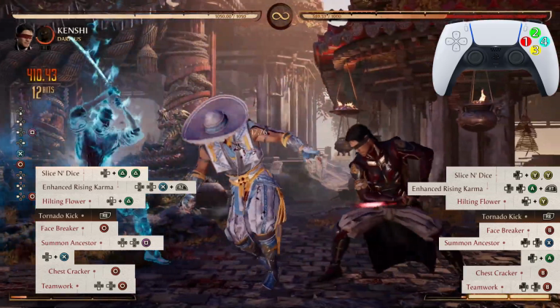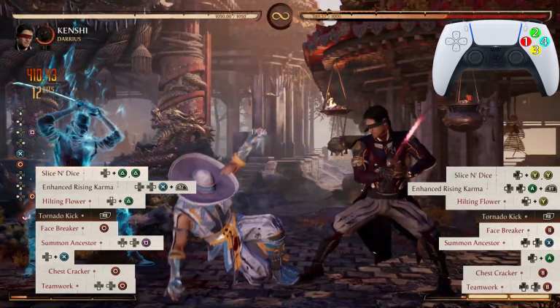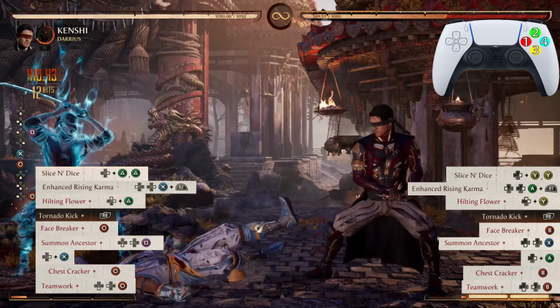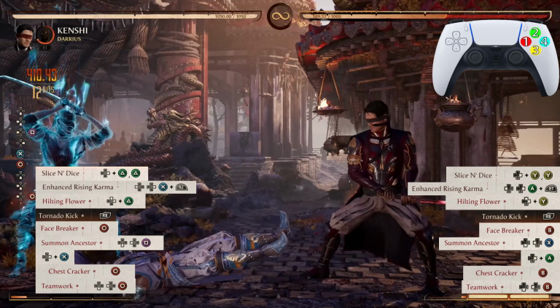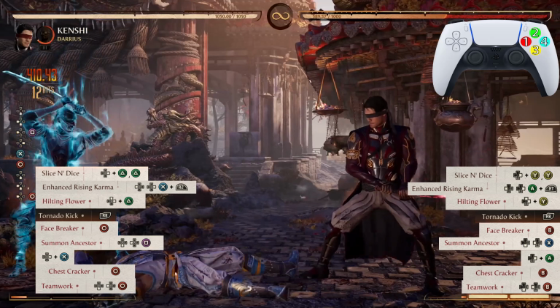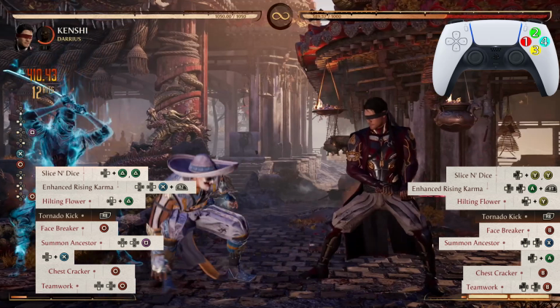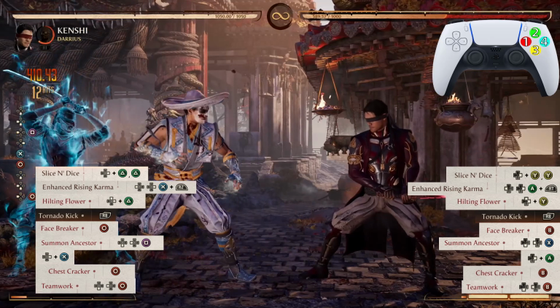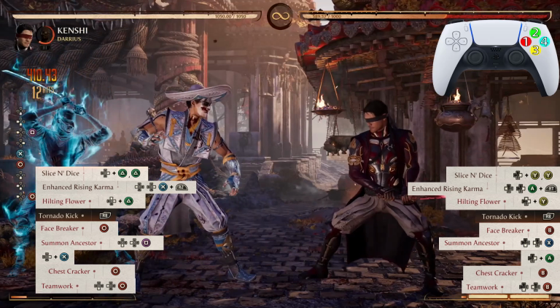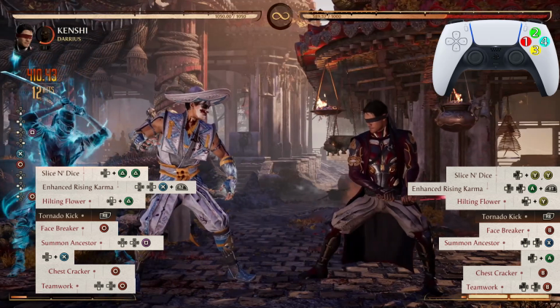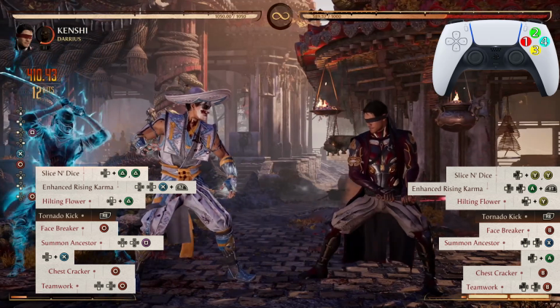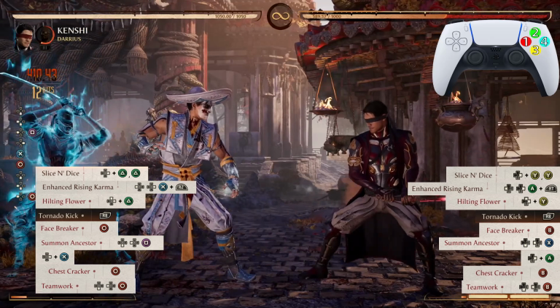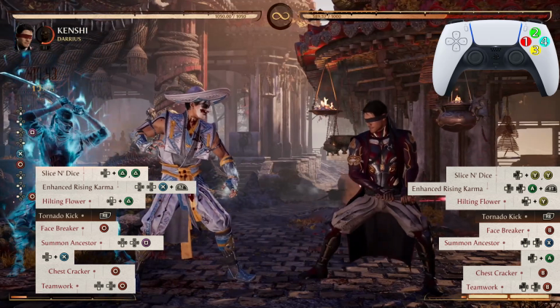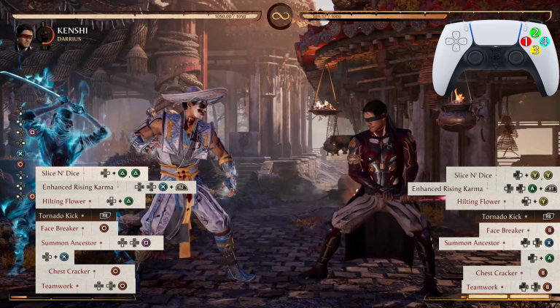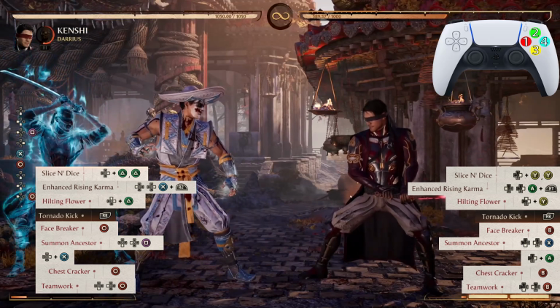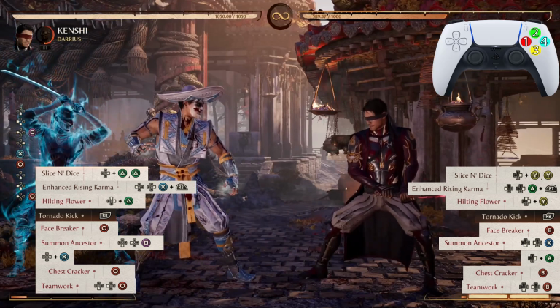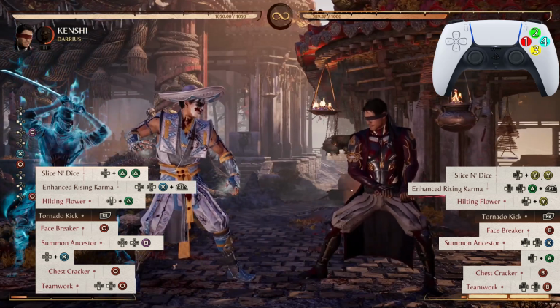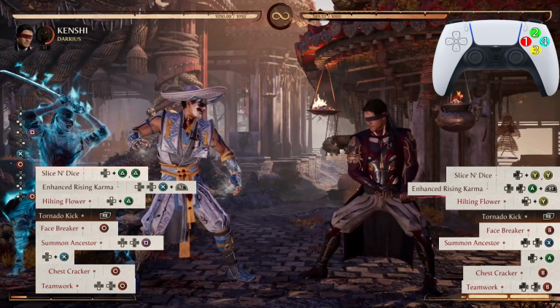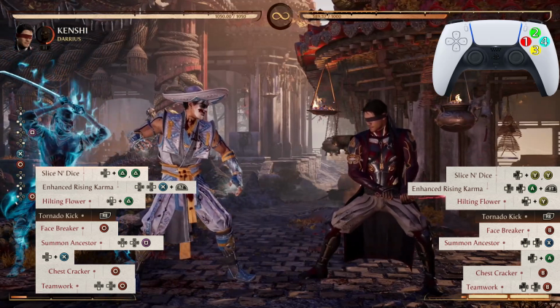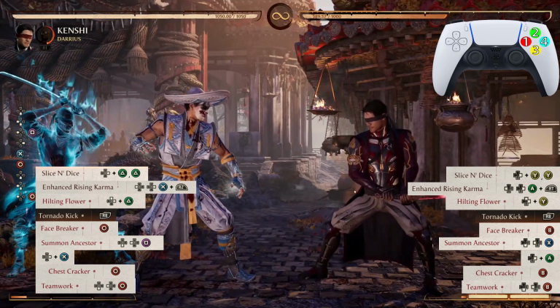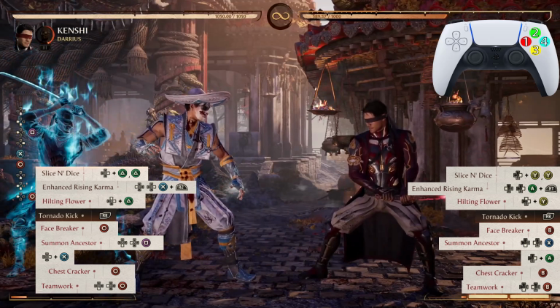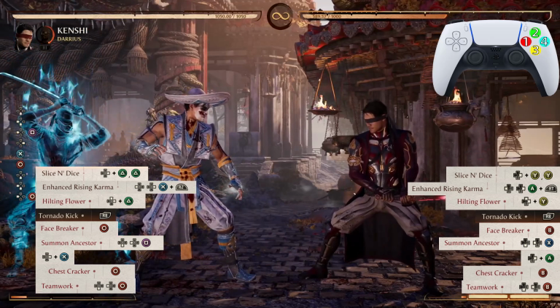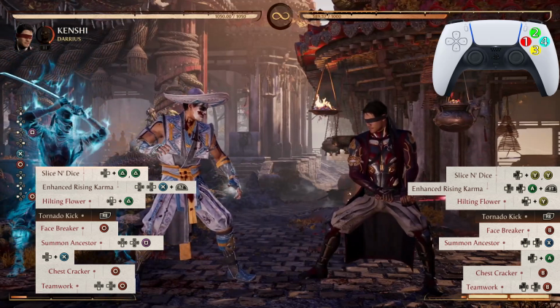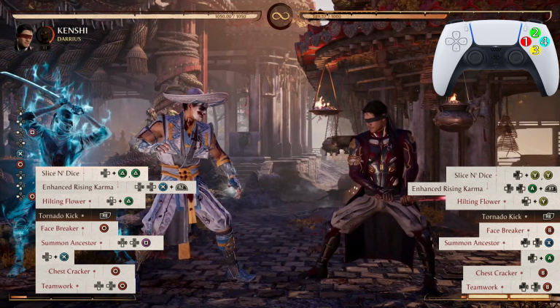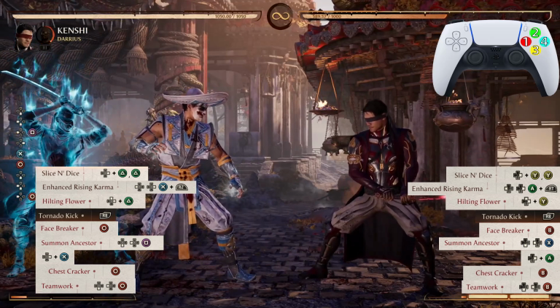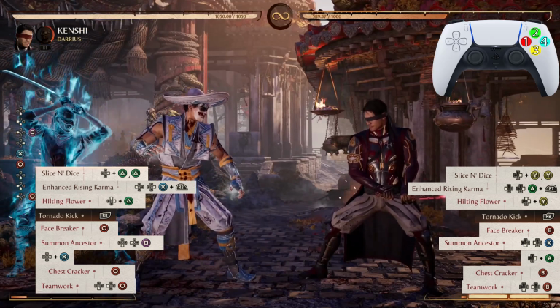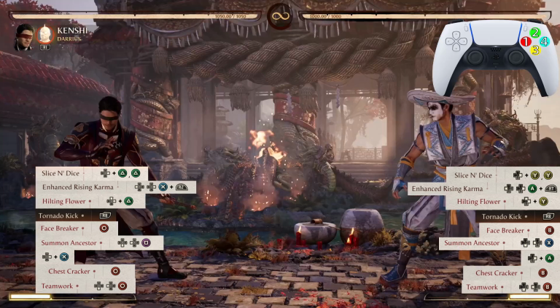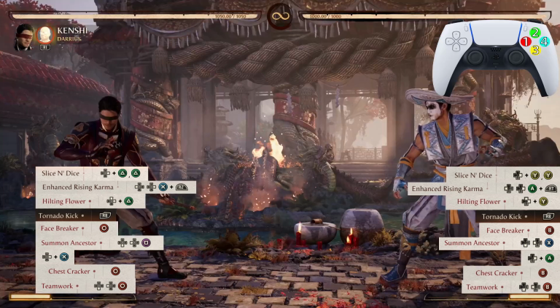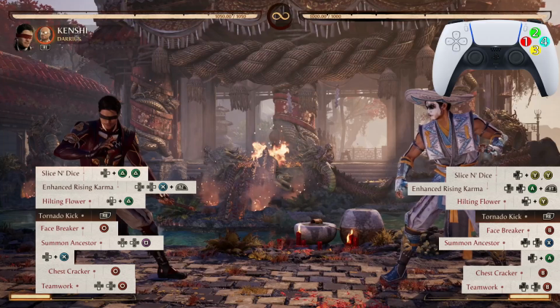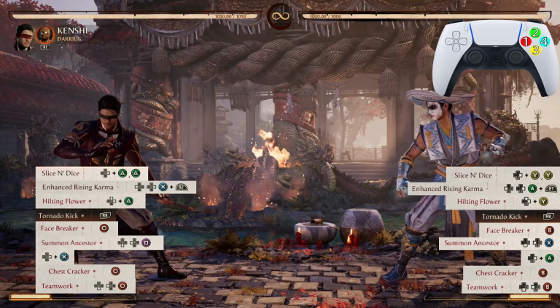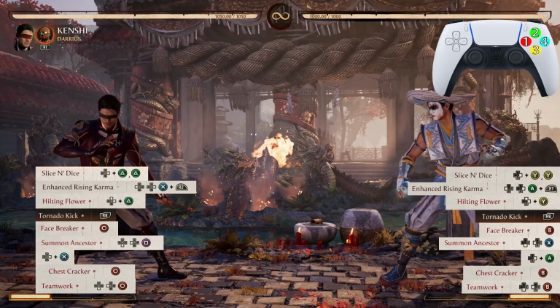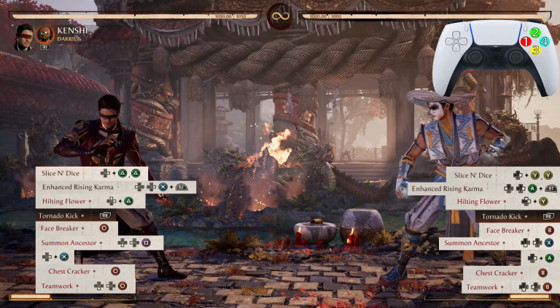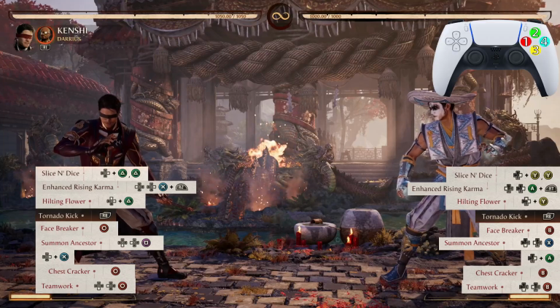40 damage — only one cameo usage and only one bar of meter. Let's look at that one more time.